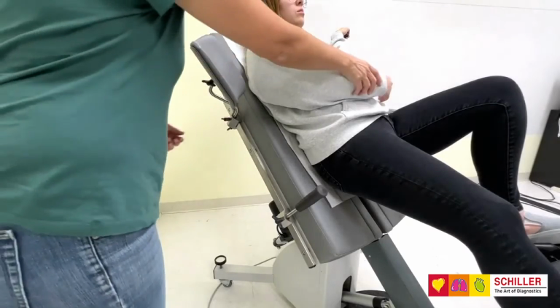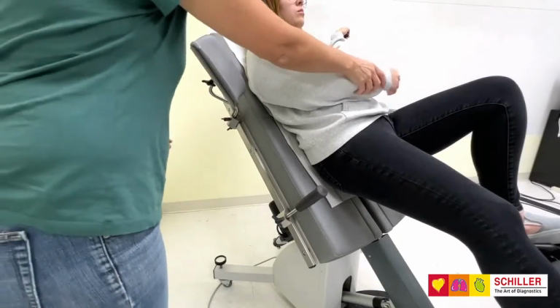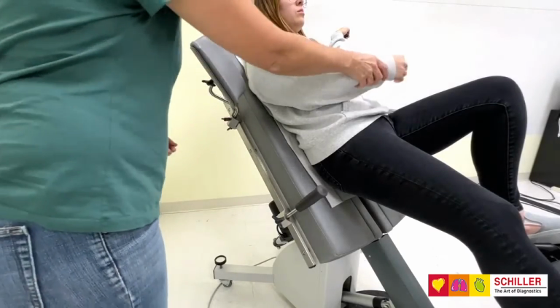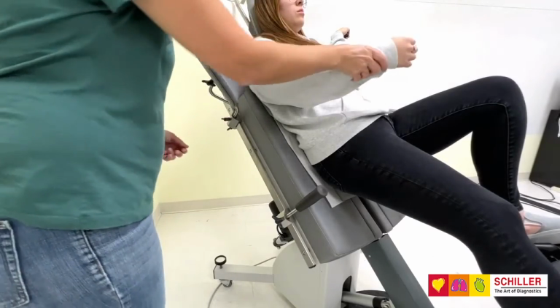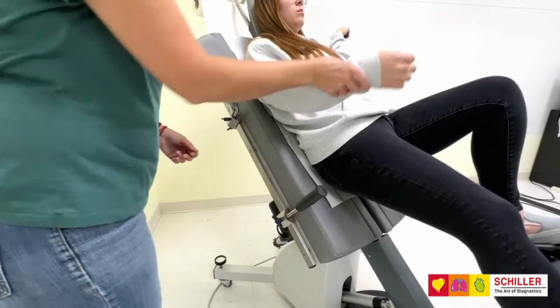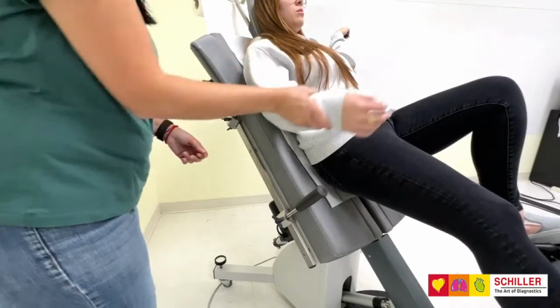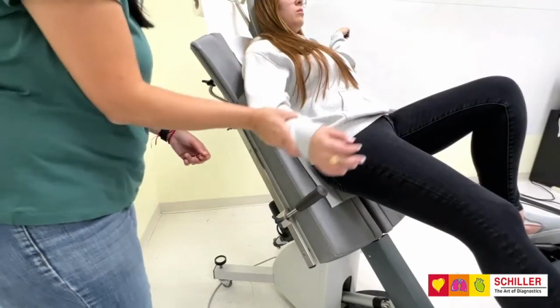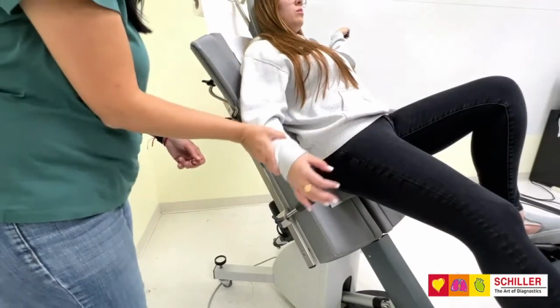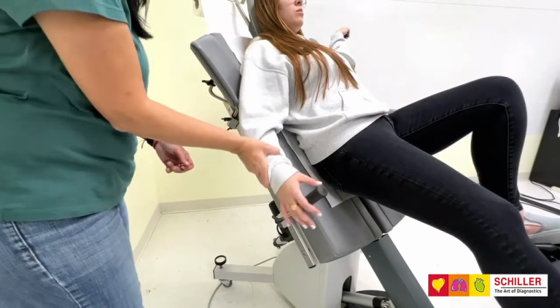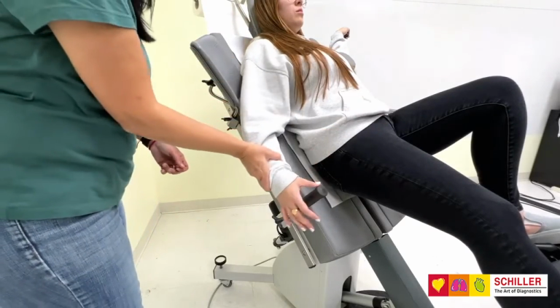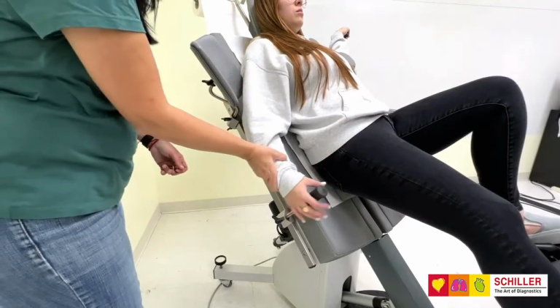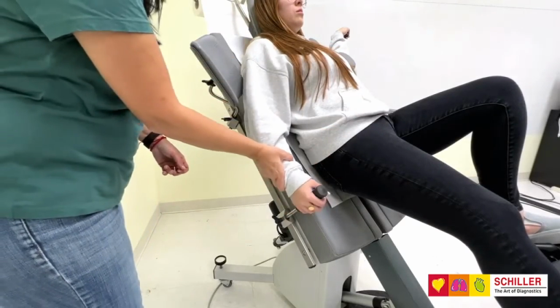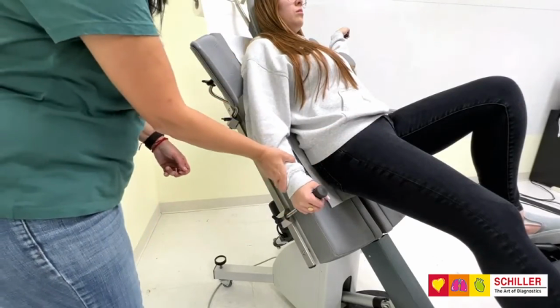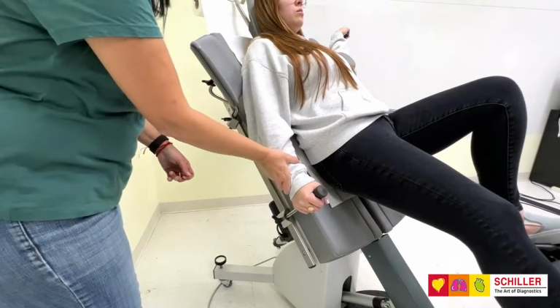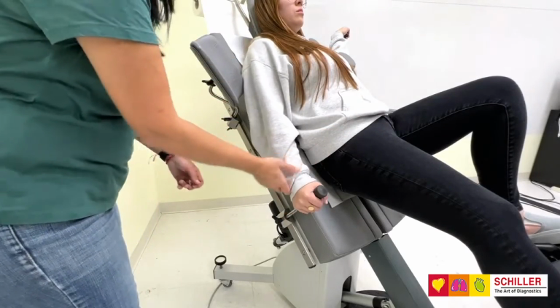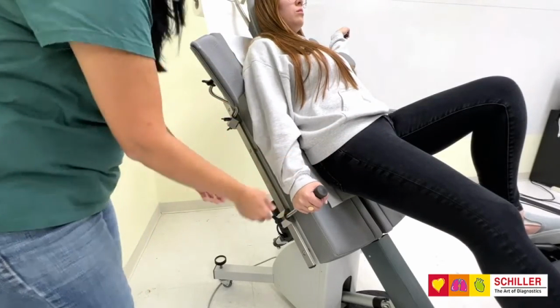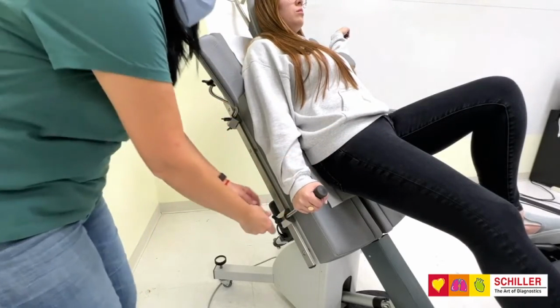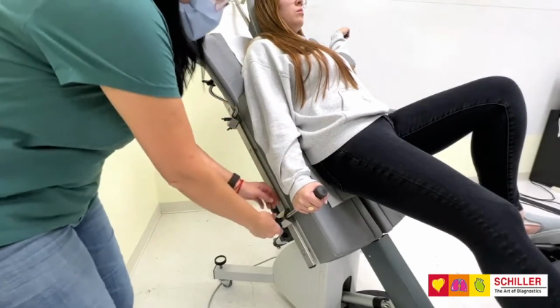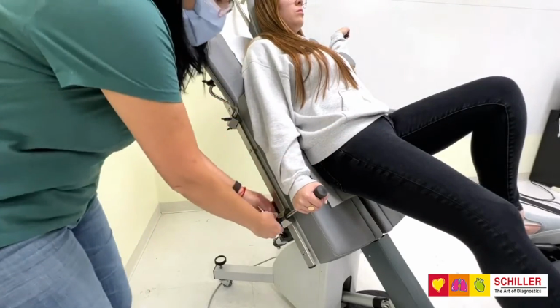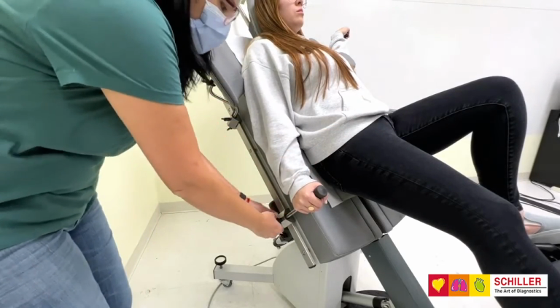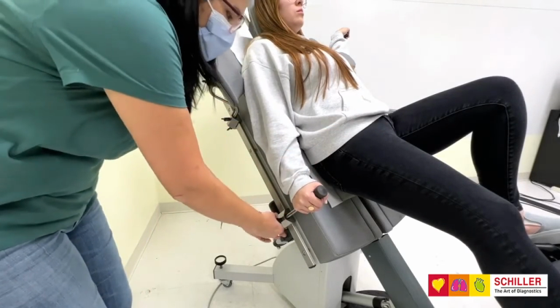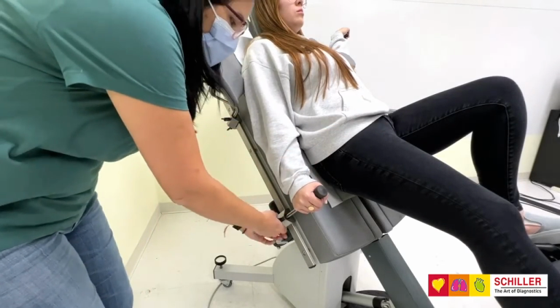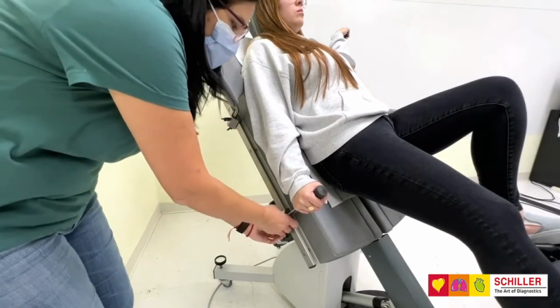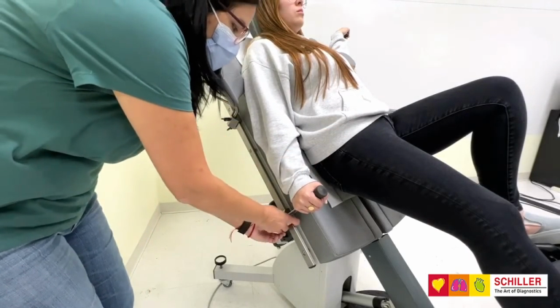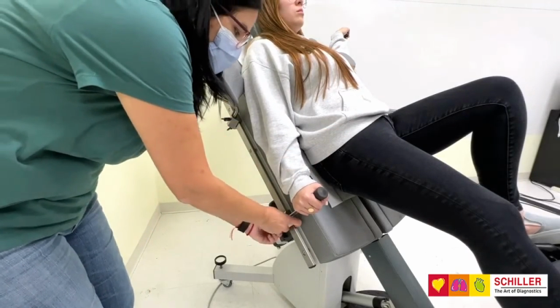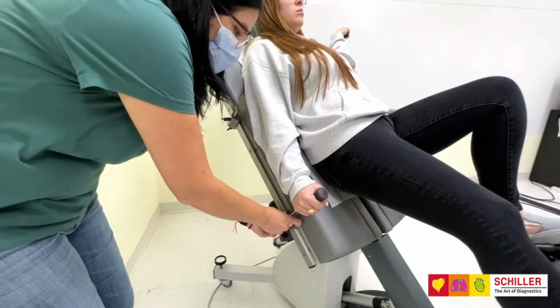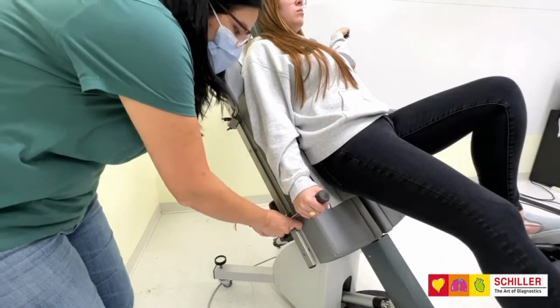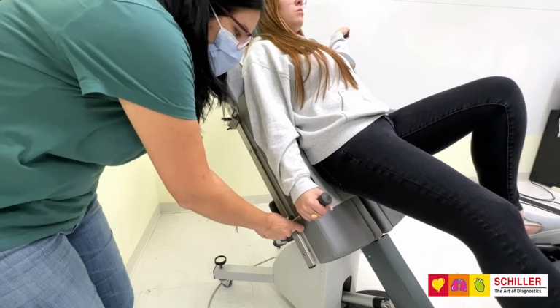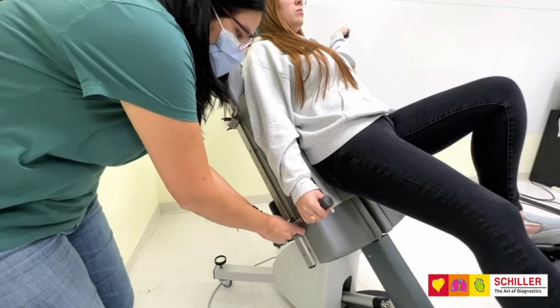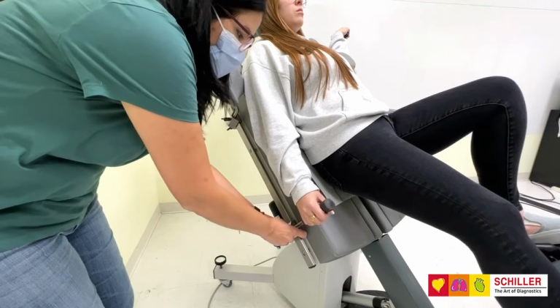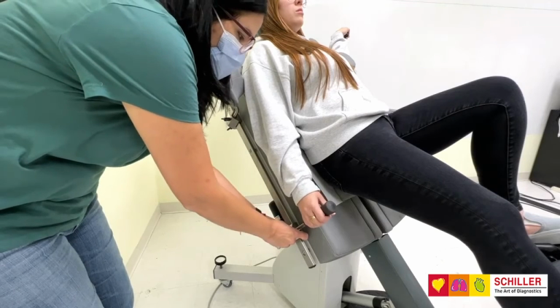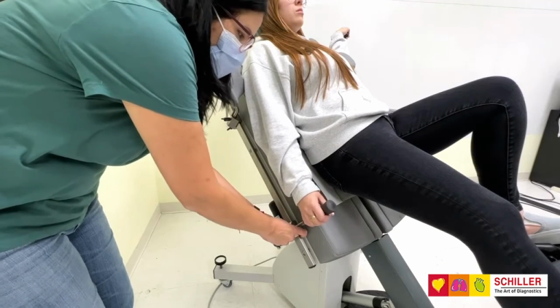The right handlebar is used for additional patient support and can be adjusted manually.